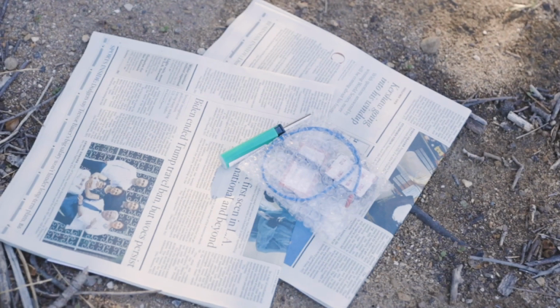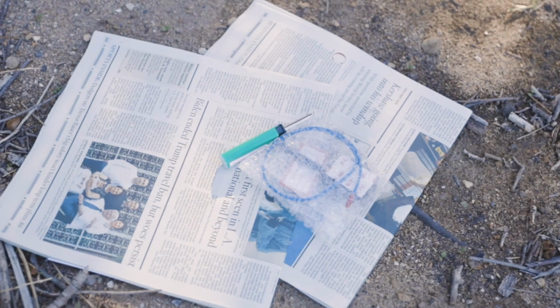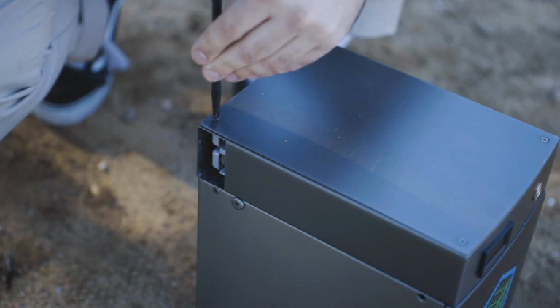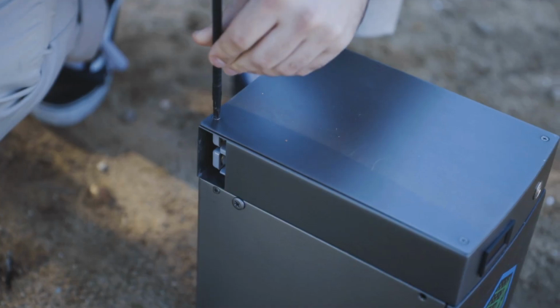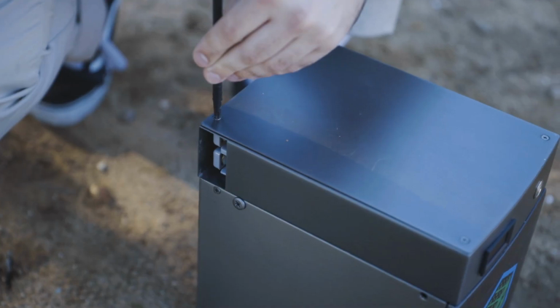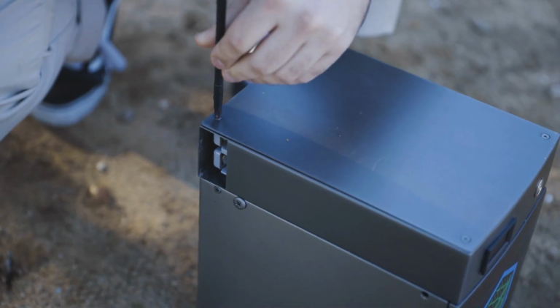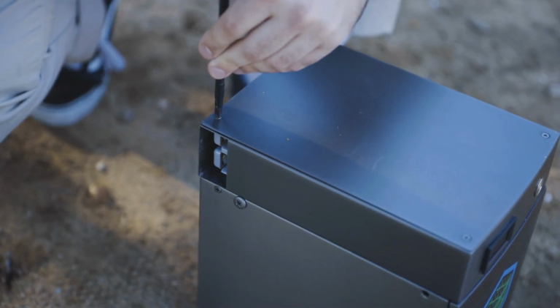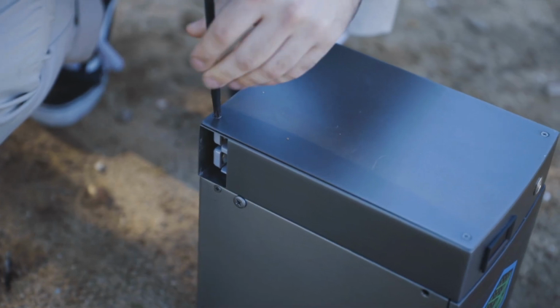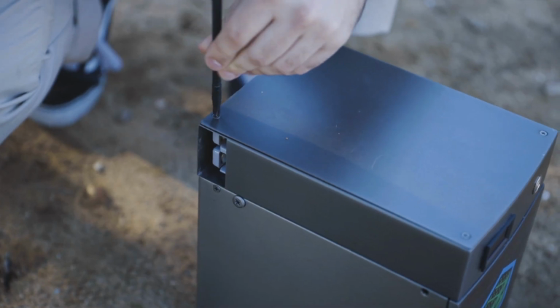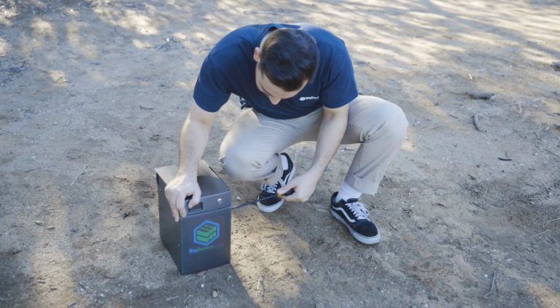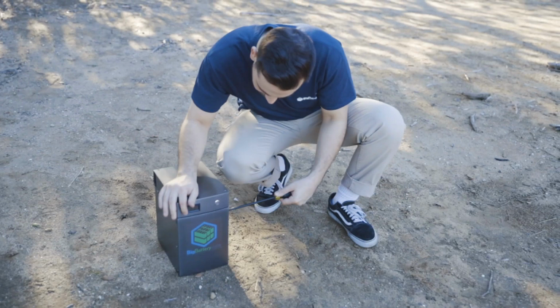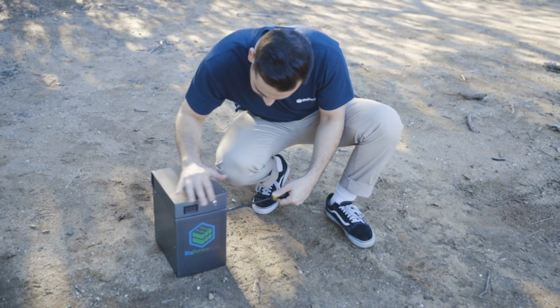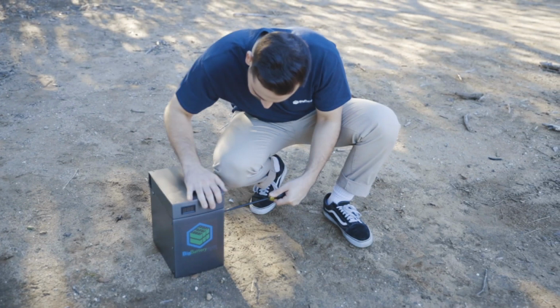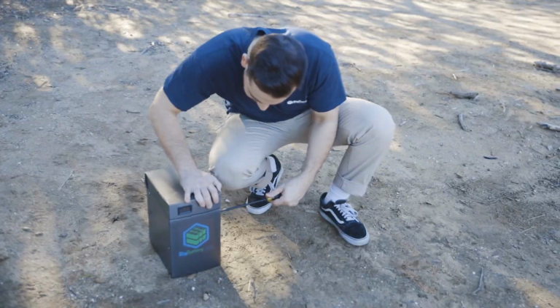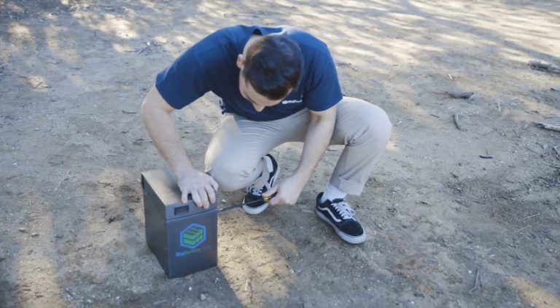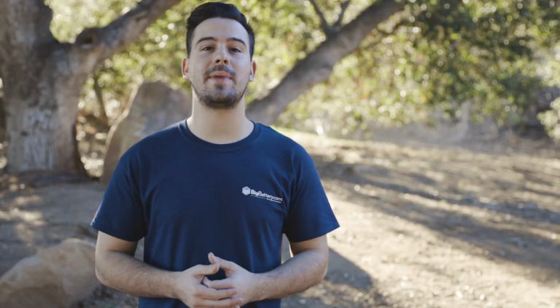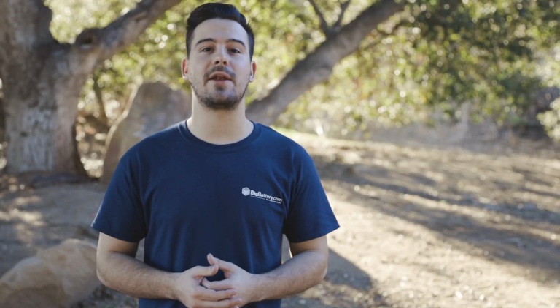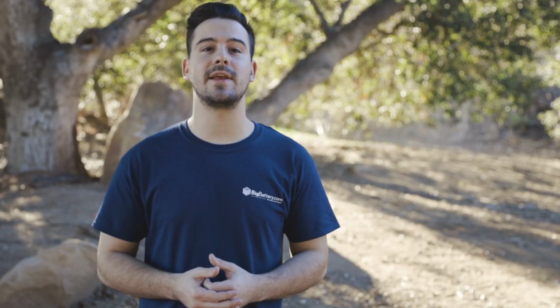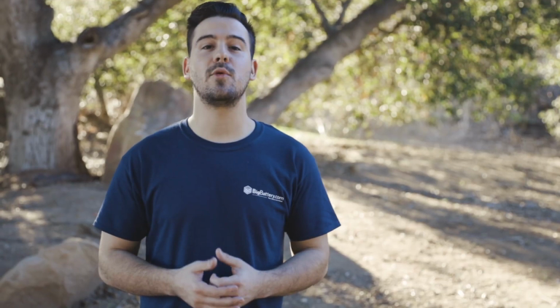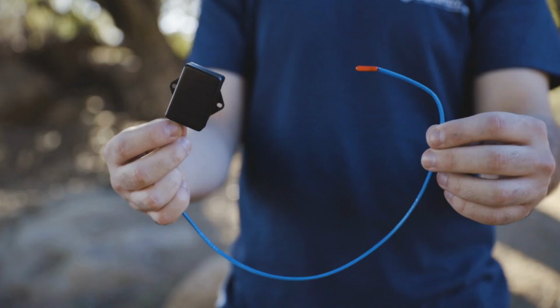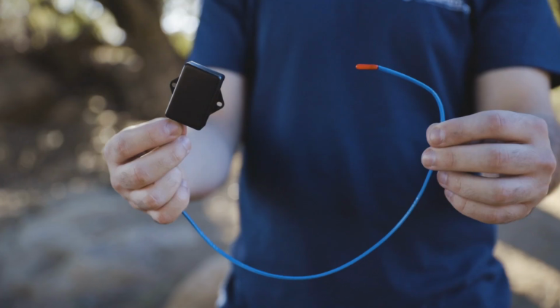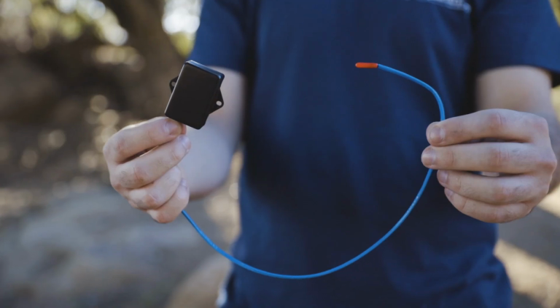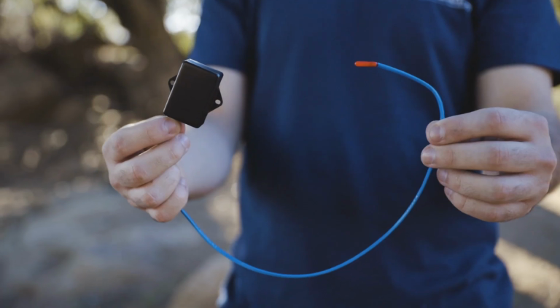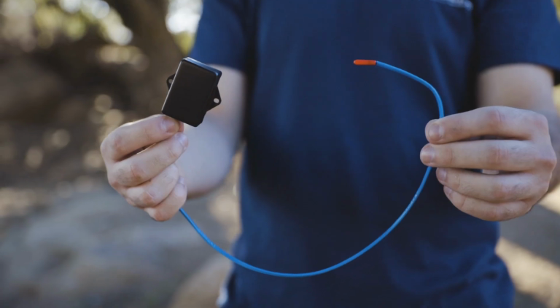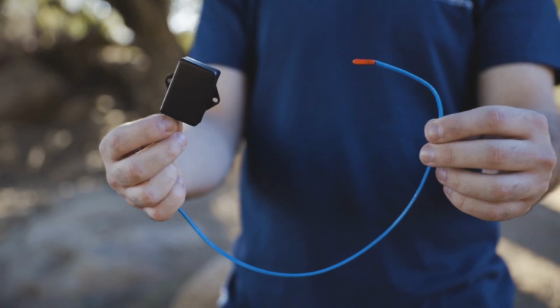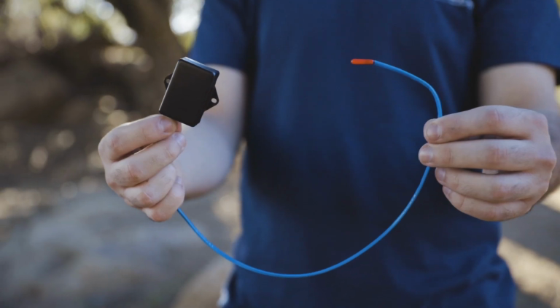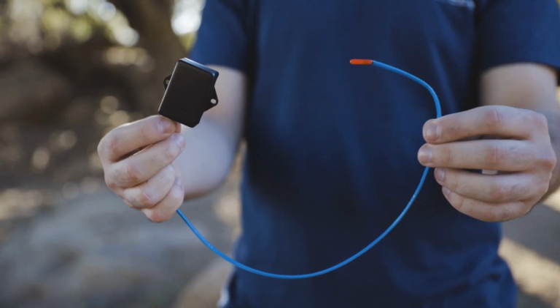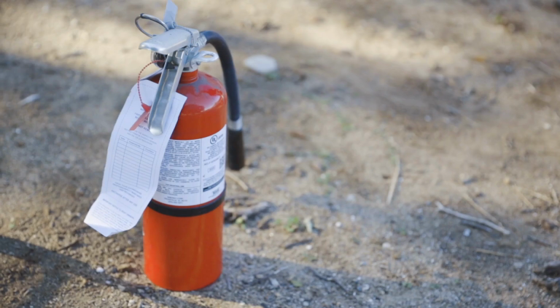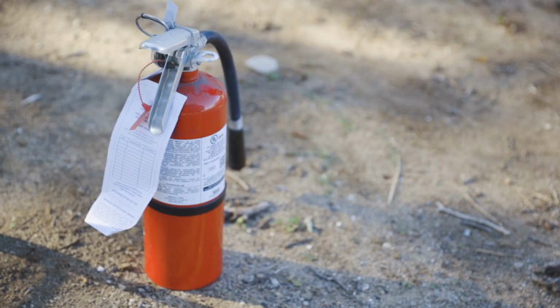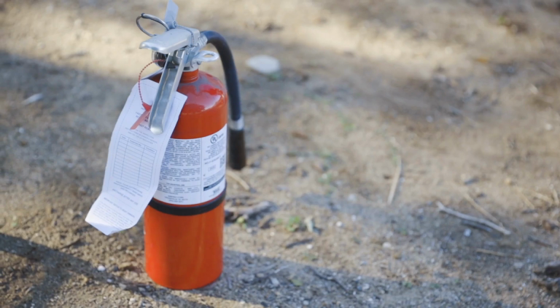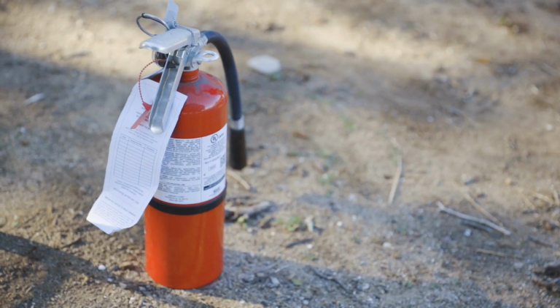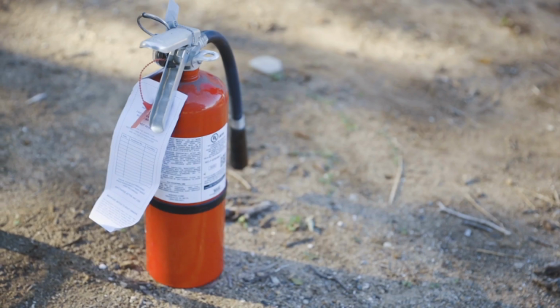So basically we're gonna simulate what happens on the inside of your battery when the fire extinguisher unit goes off and puts out the fire.